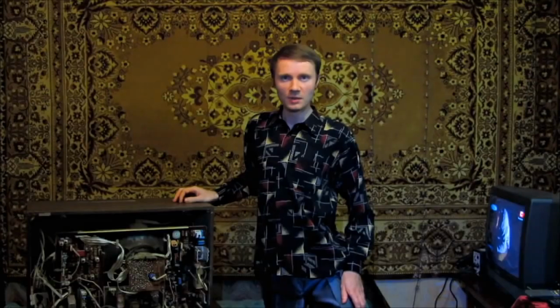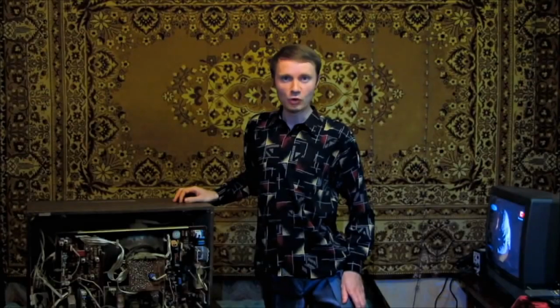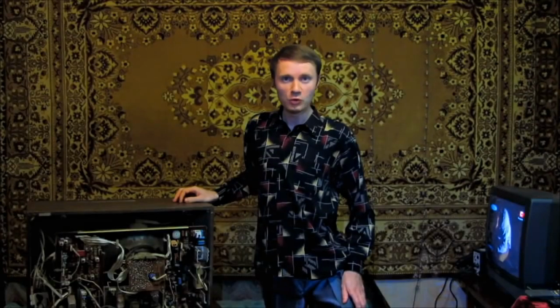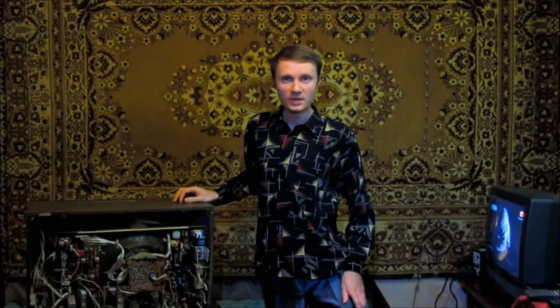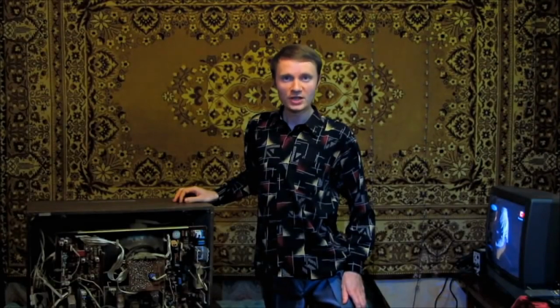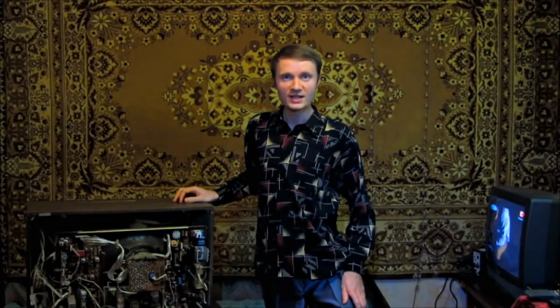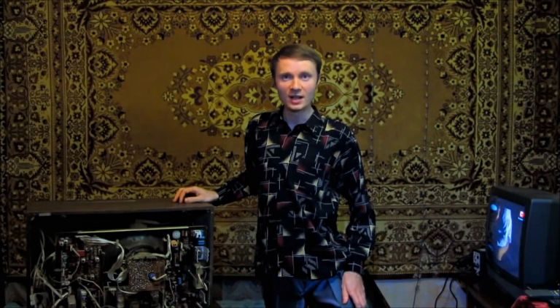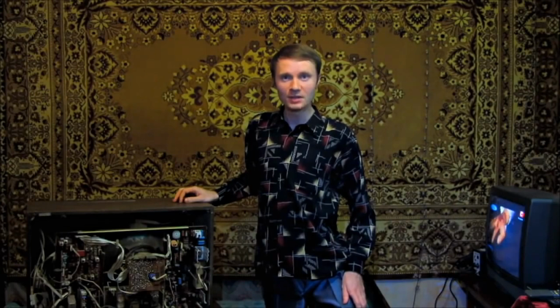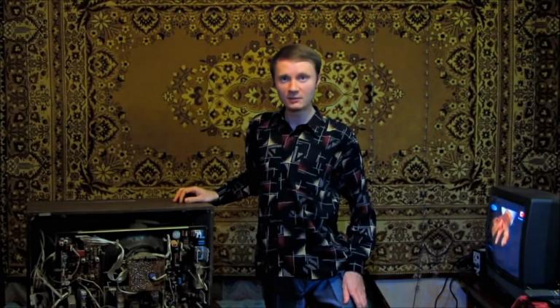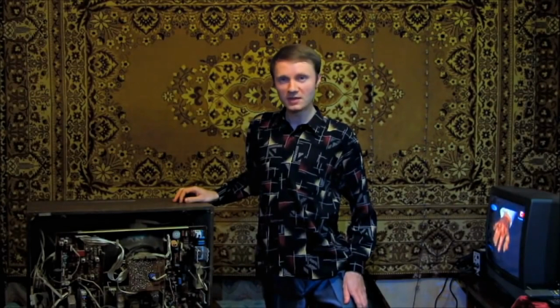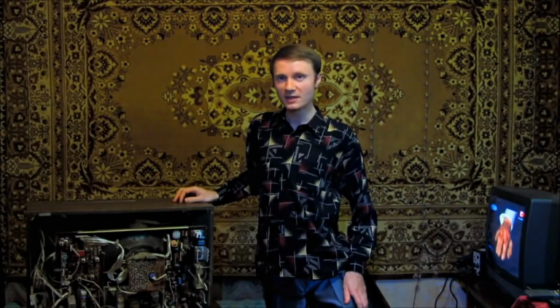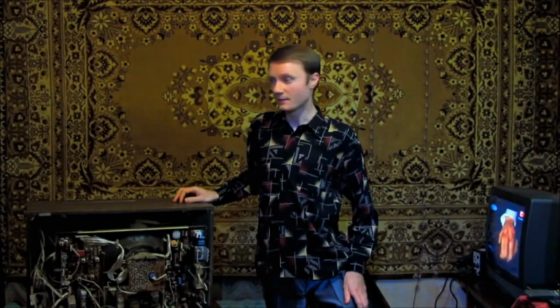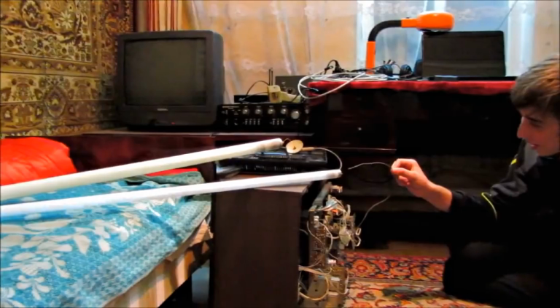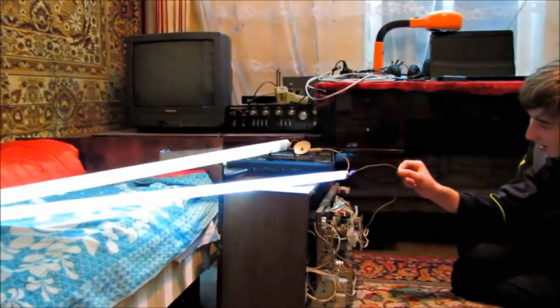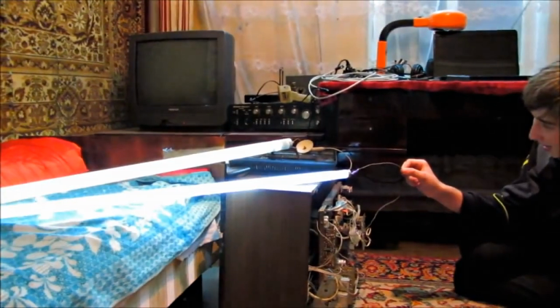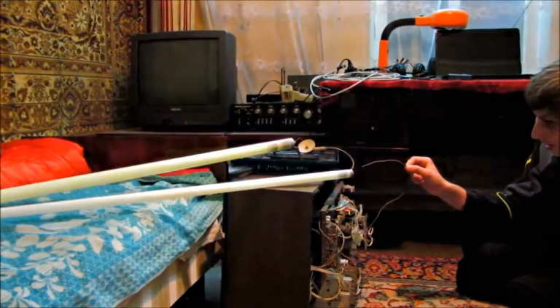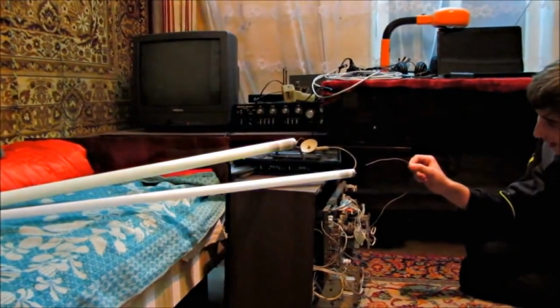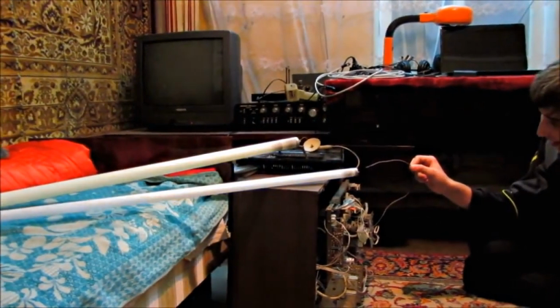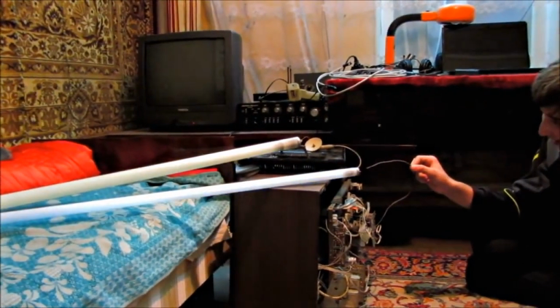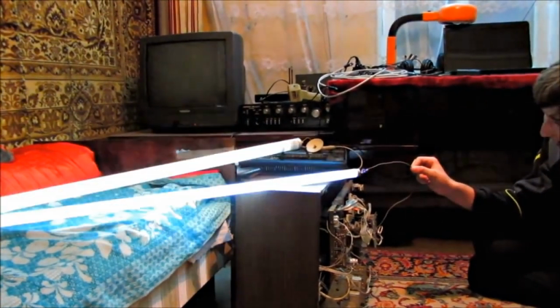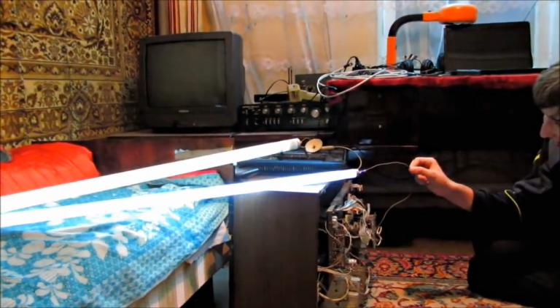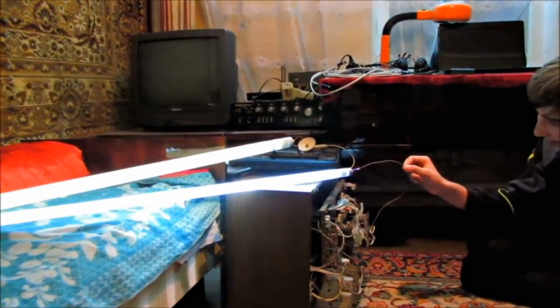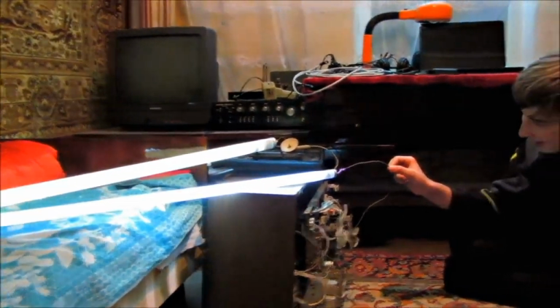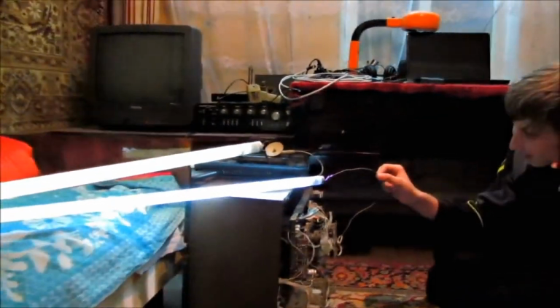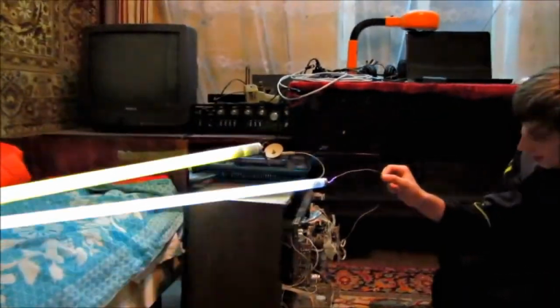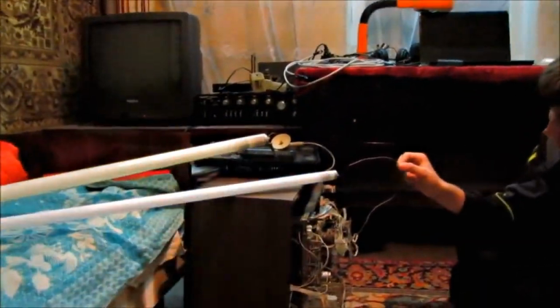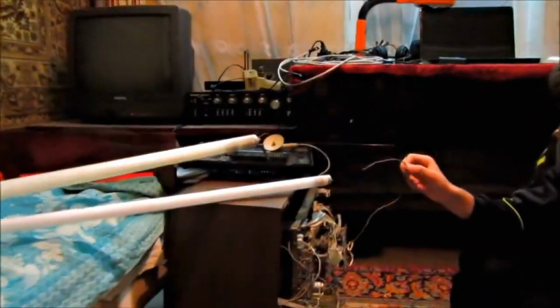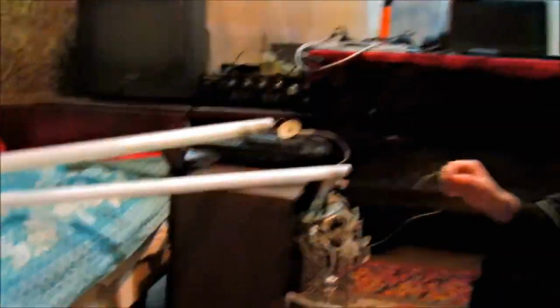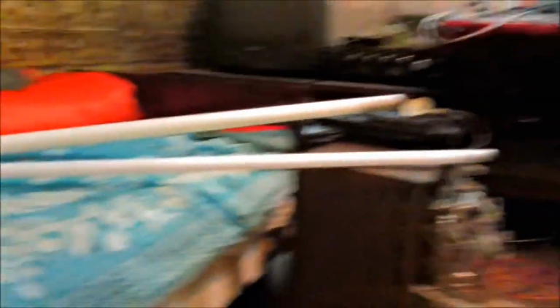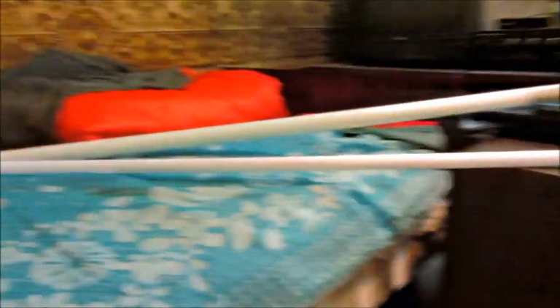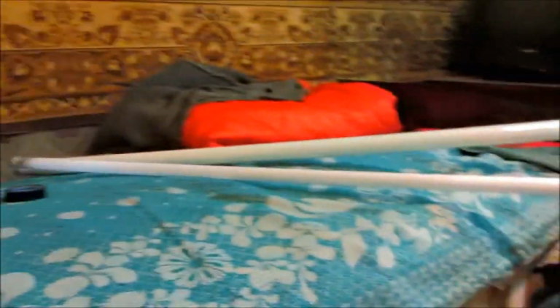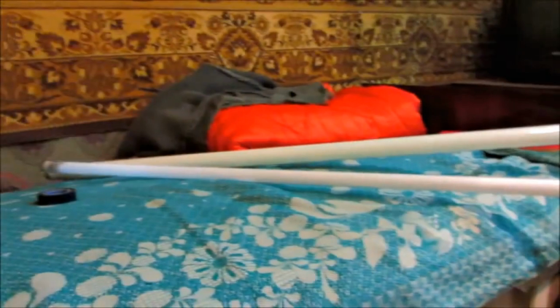Let's pass through fluorescent lamps. Do you like it?